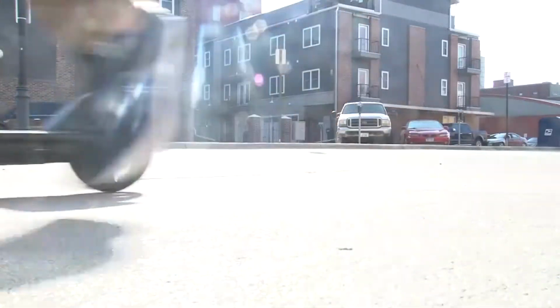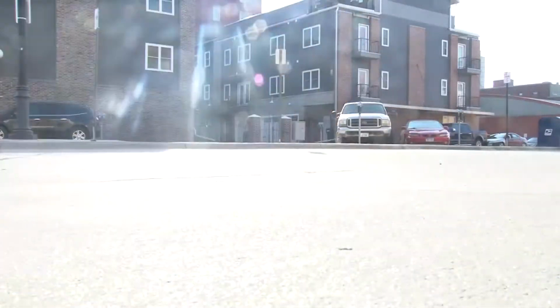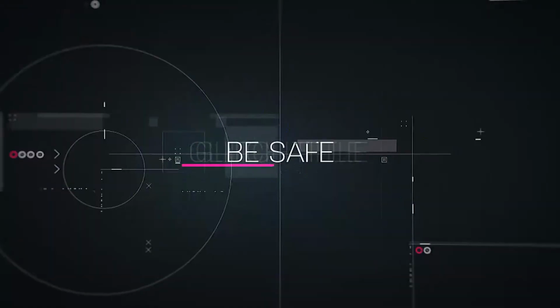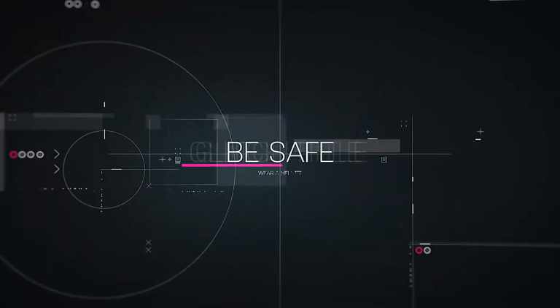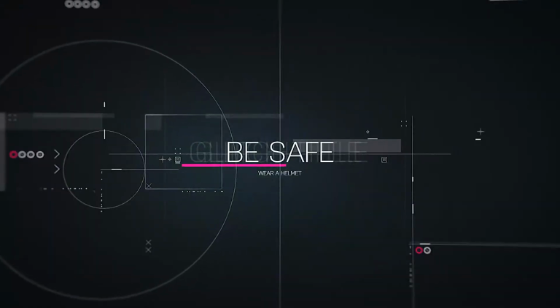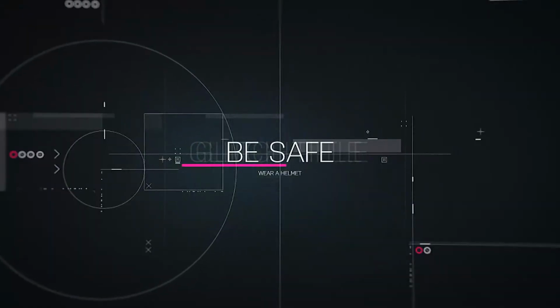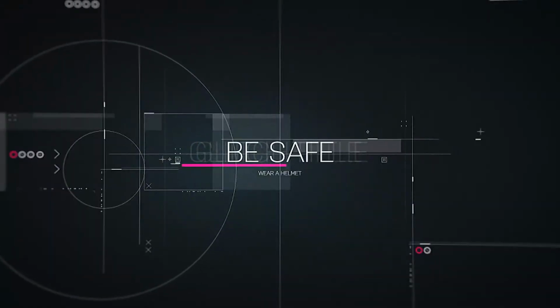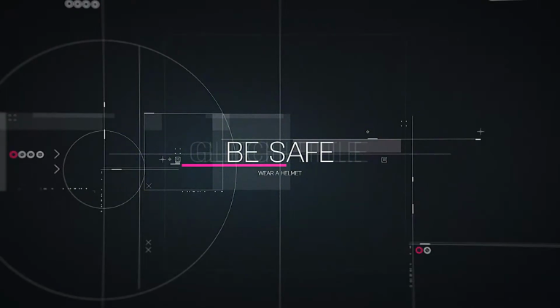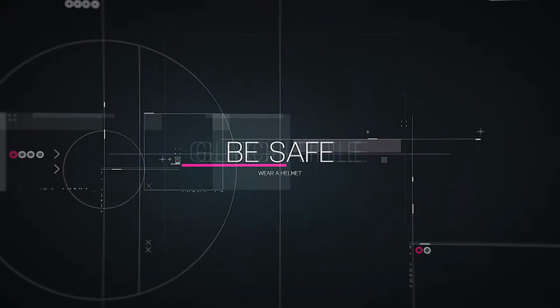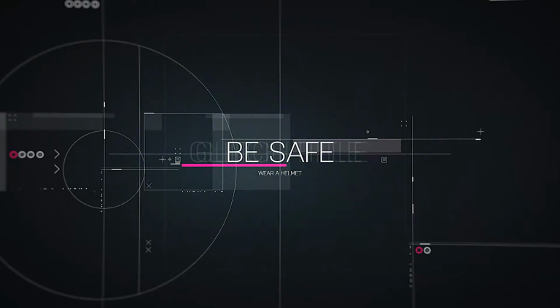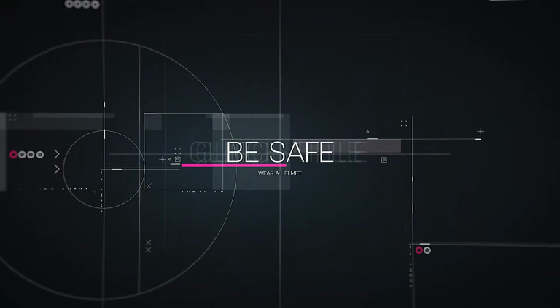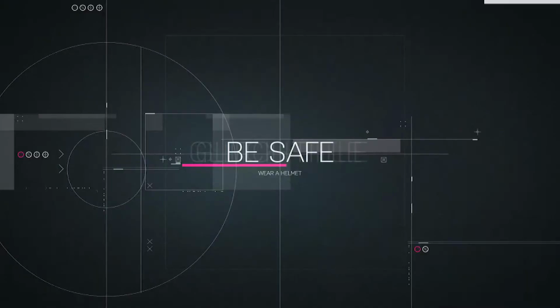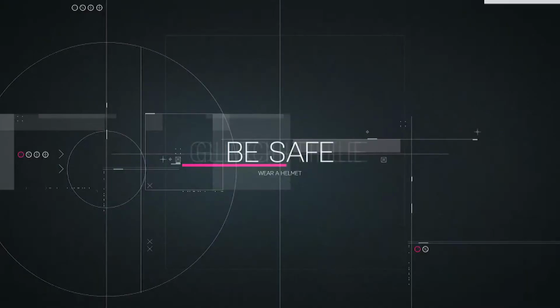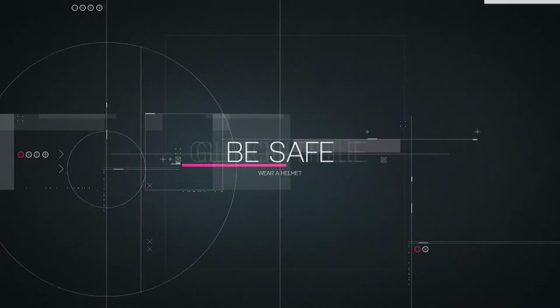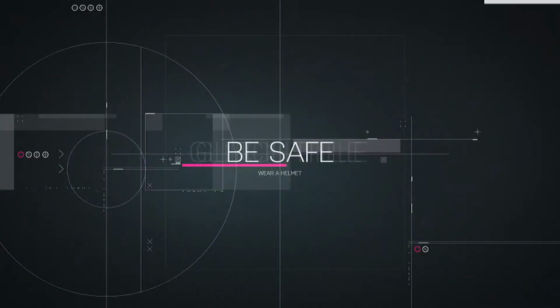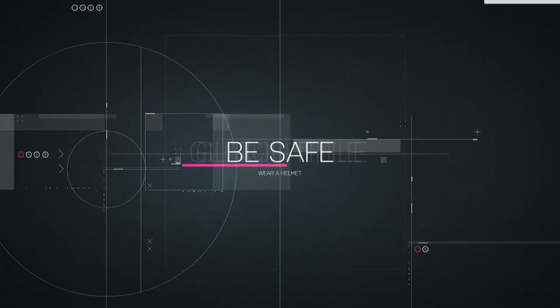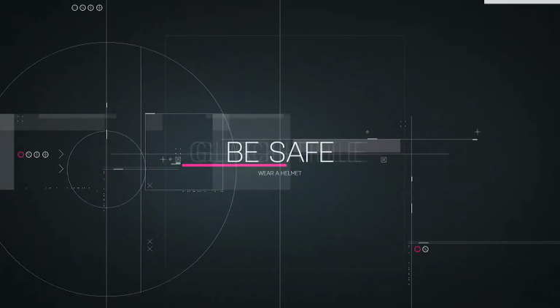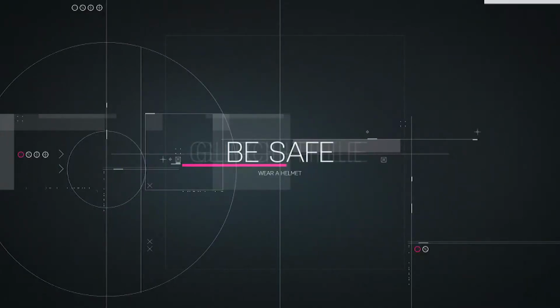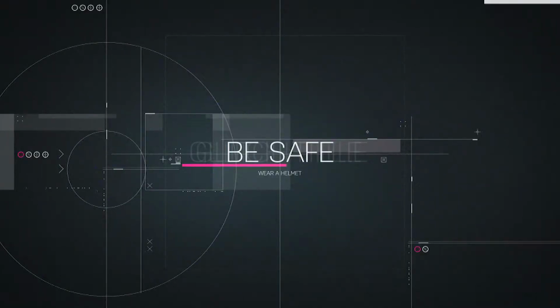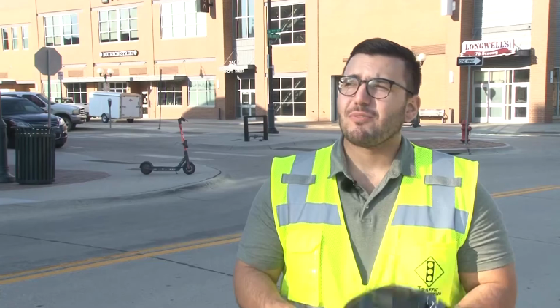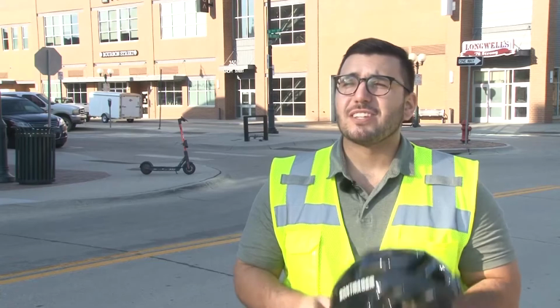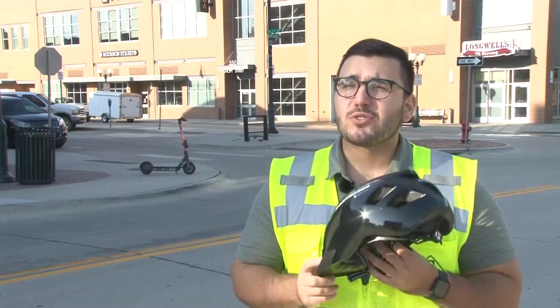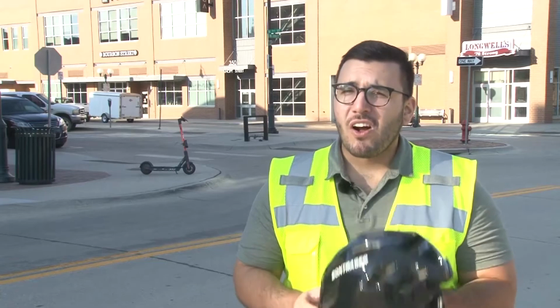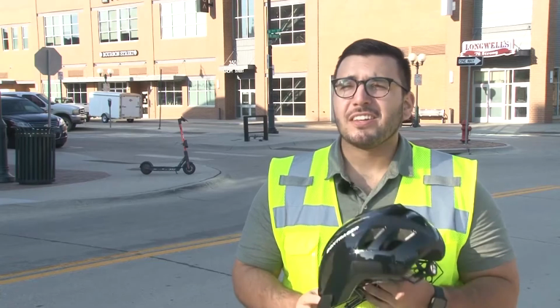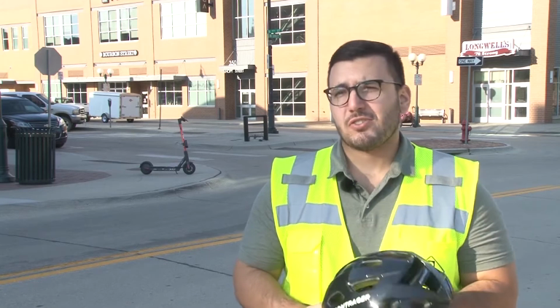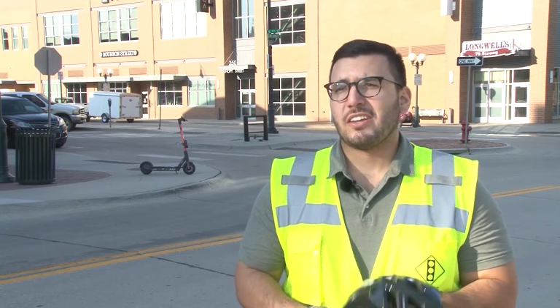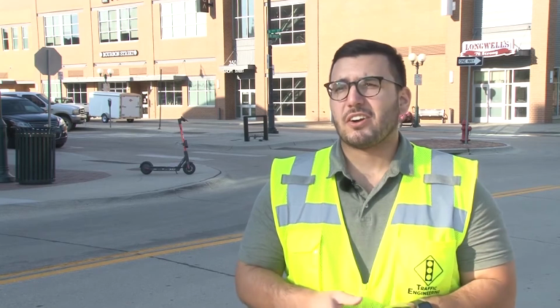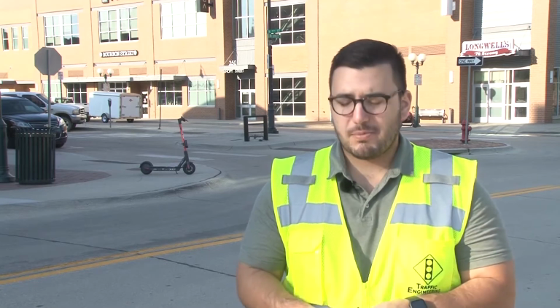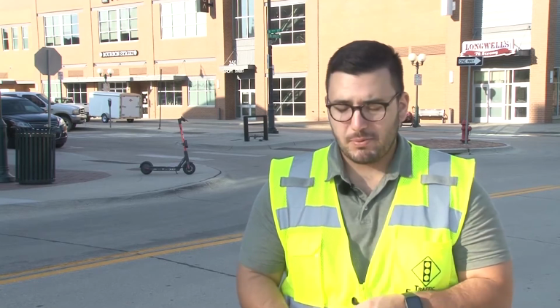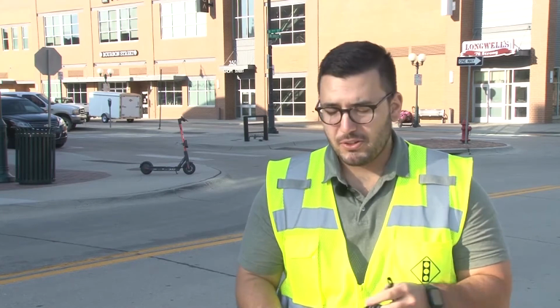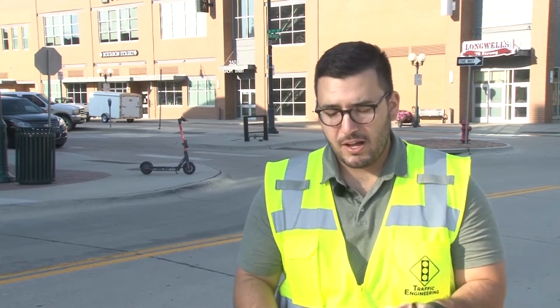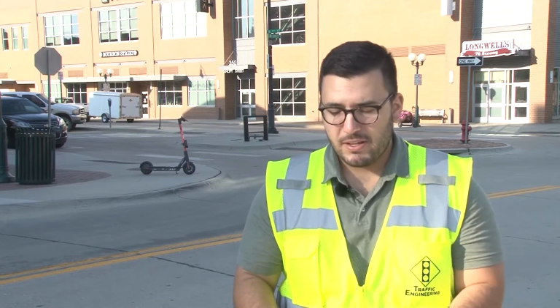Number one, the city of Lincoln wants you to be safe. We strongly, strongly encourage people to use helmets.